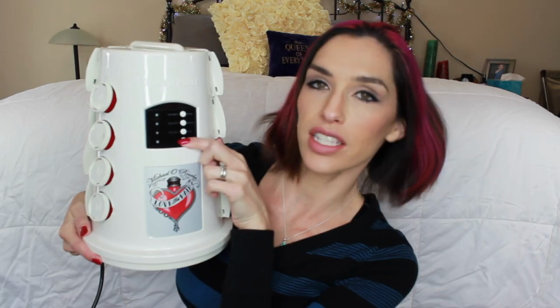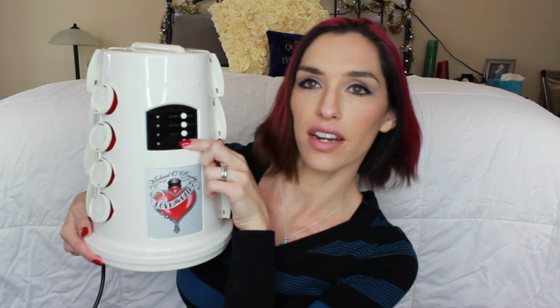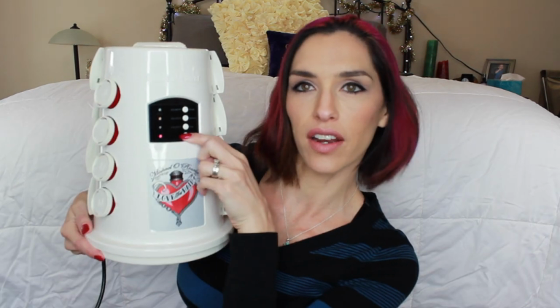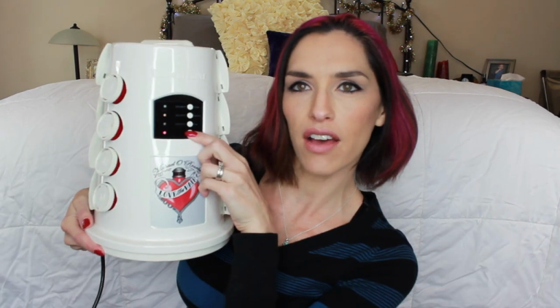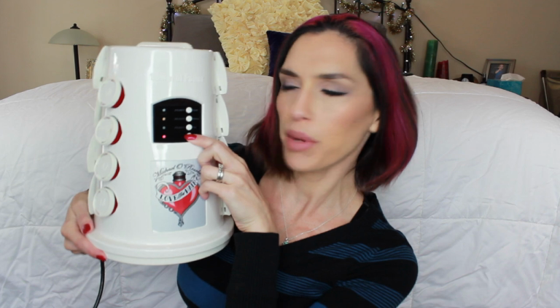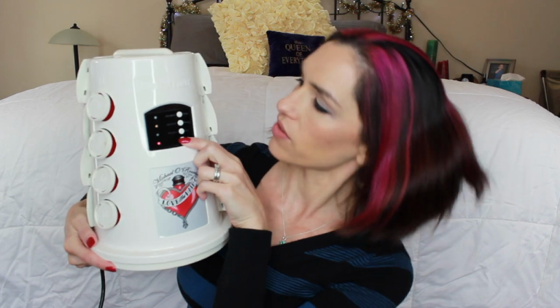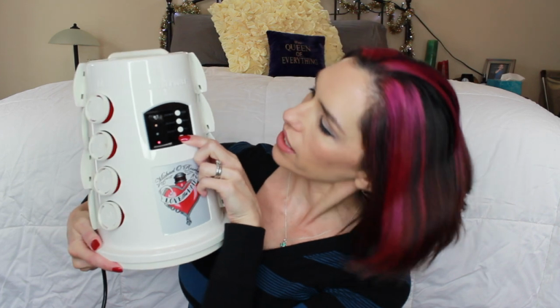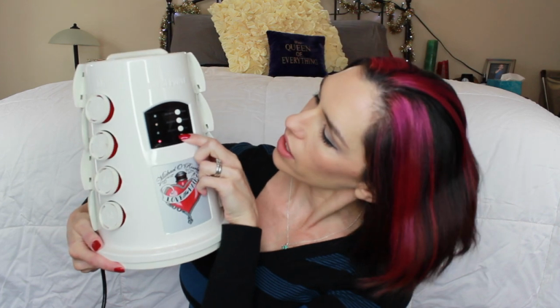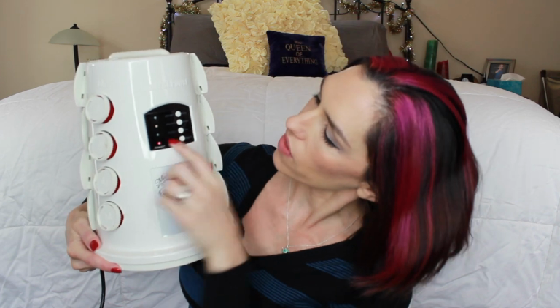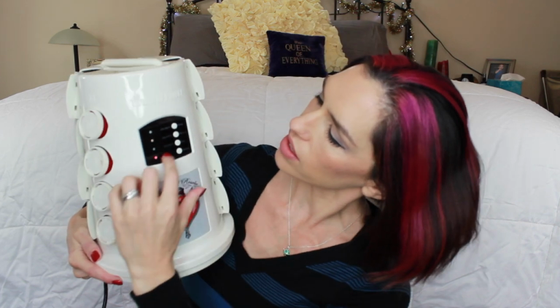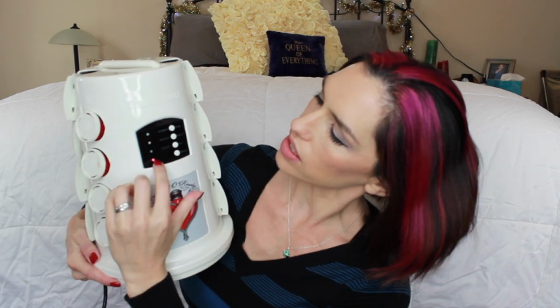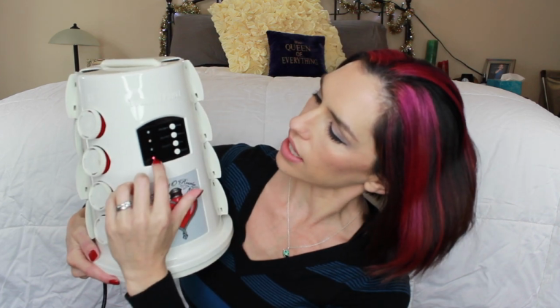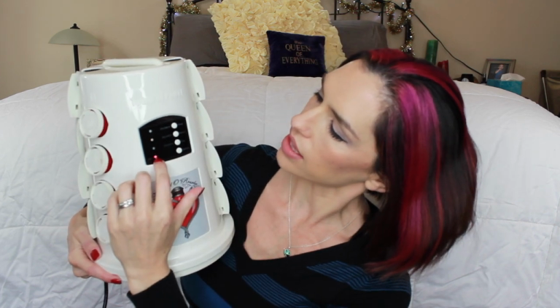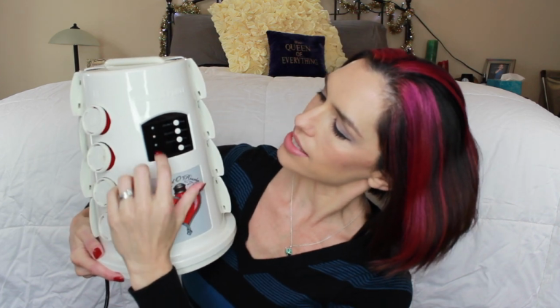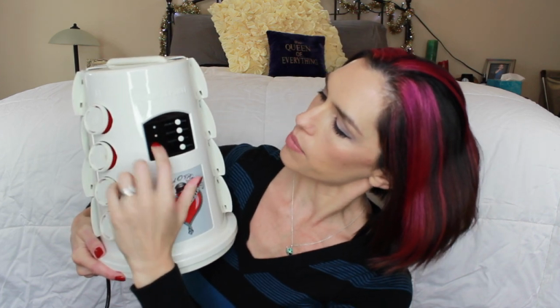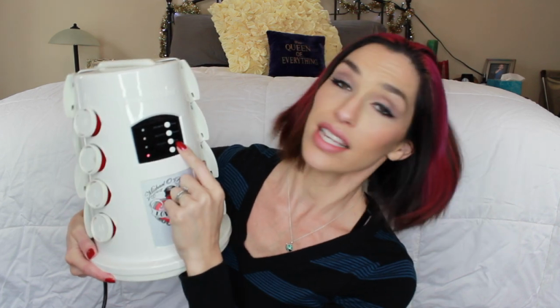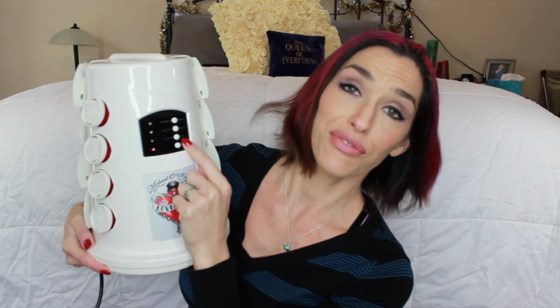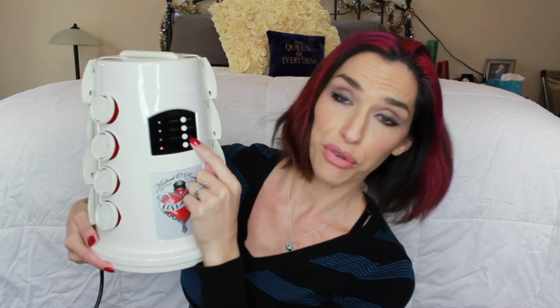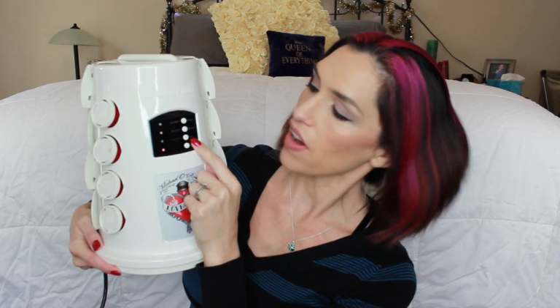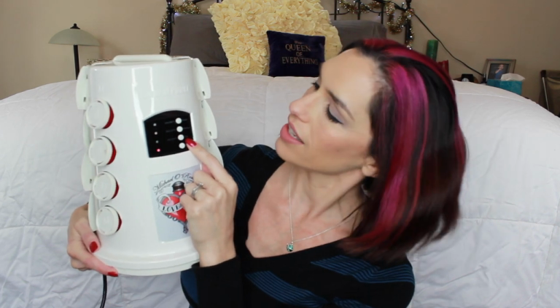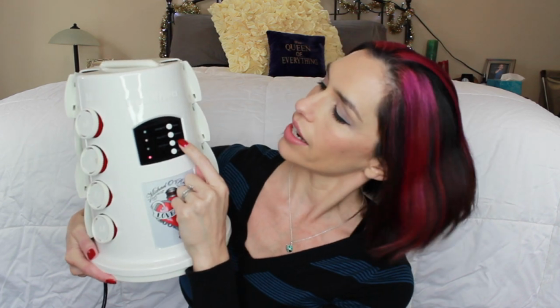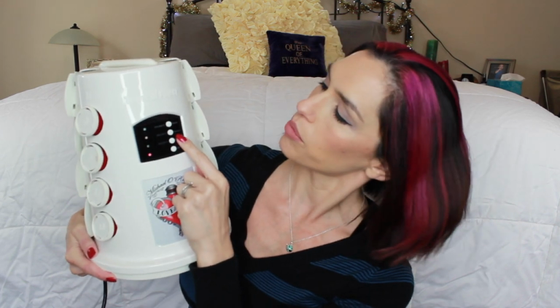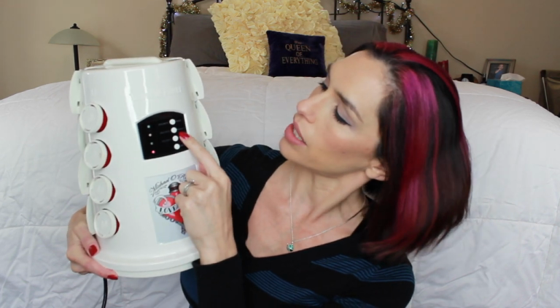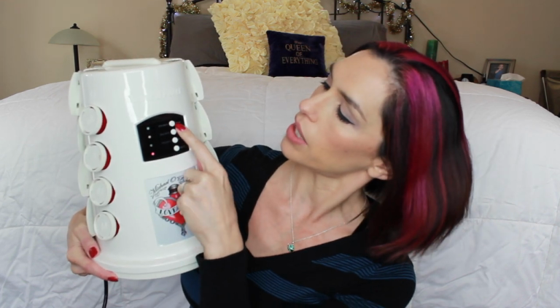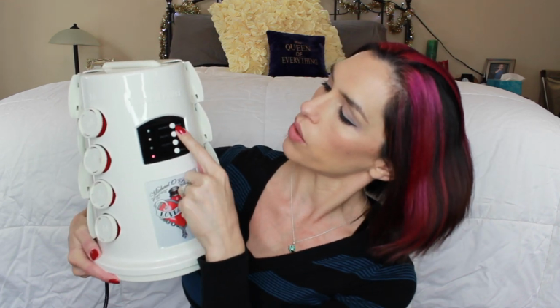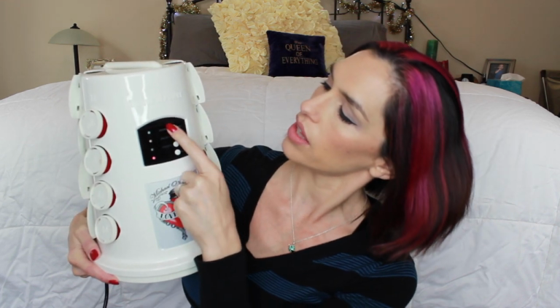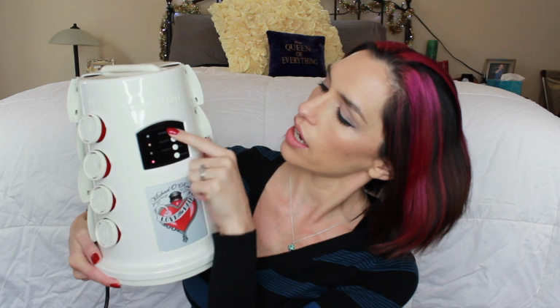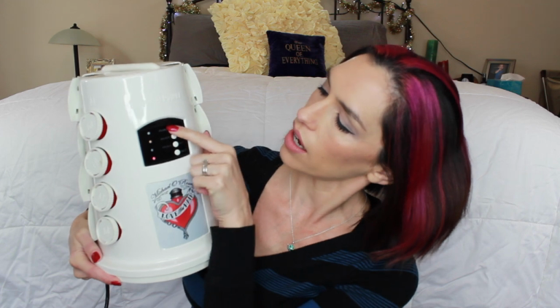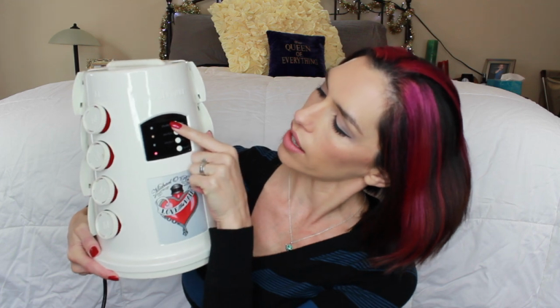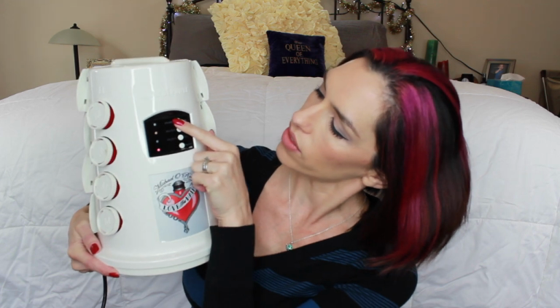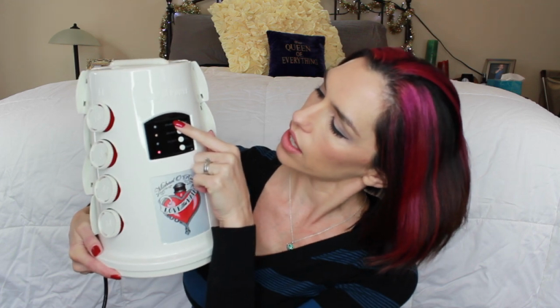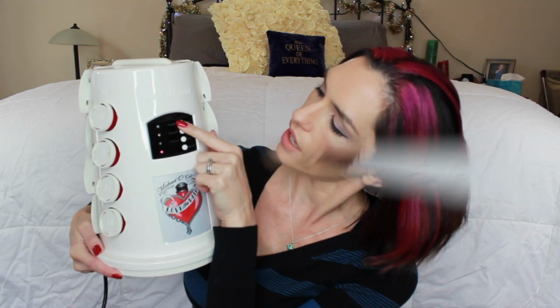It's got an on/off button right here and then the little light lights up. It says for fine hair, medium hair, or thick hair. I have thick hair.